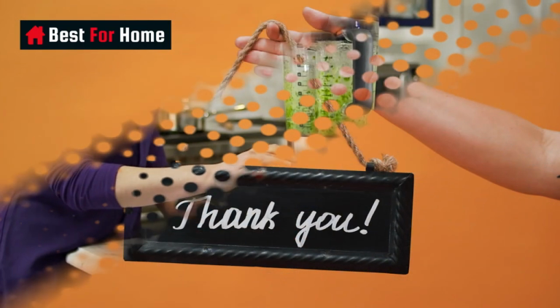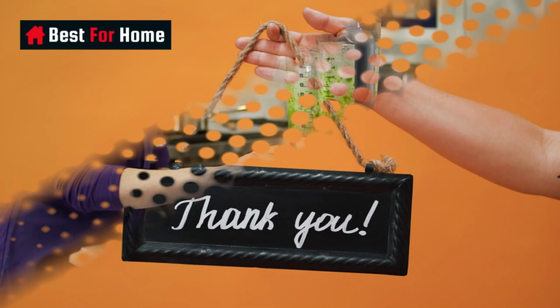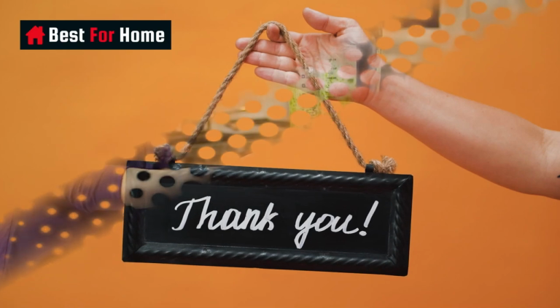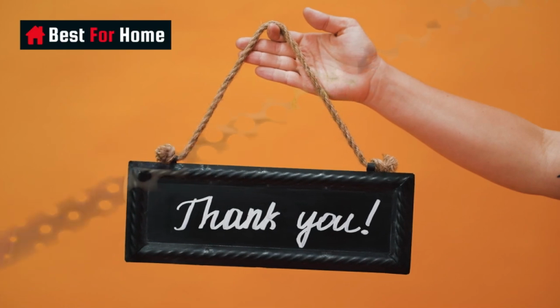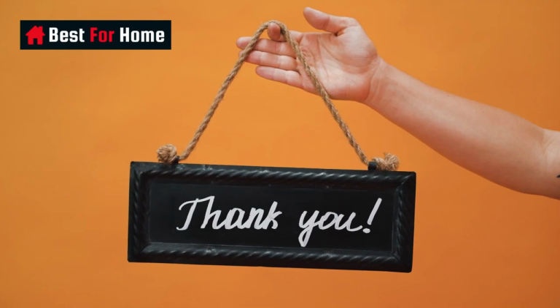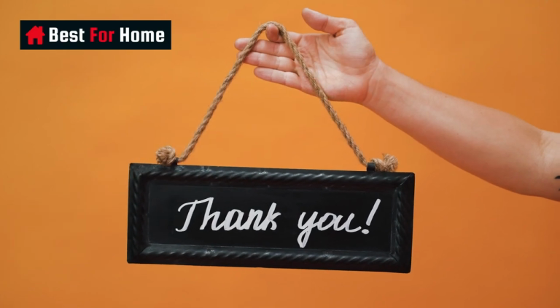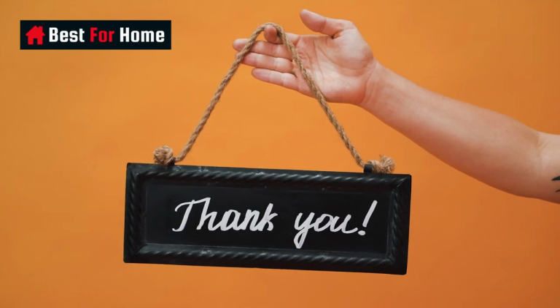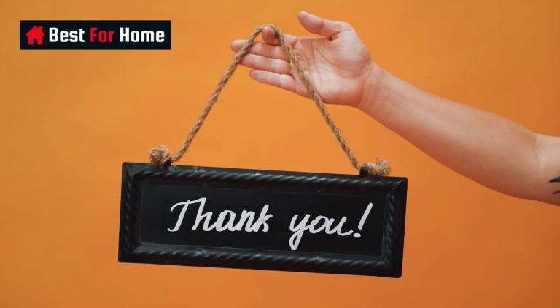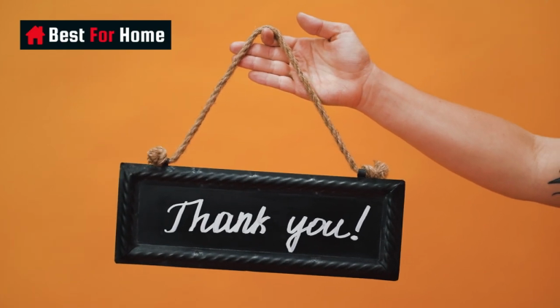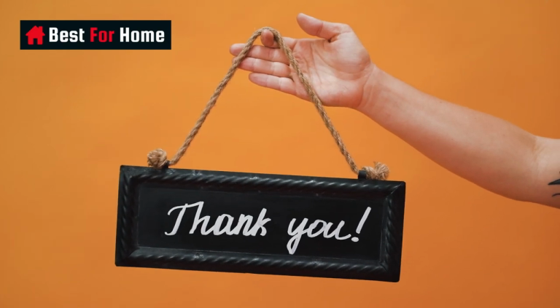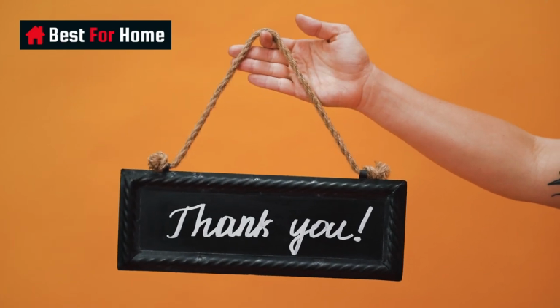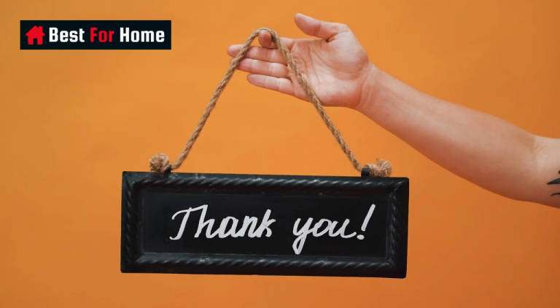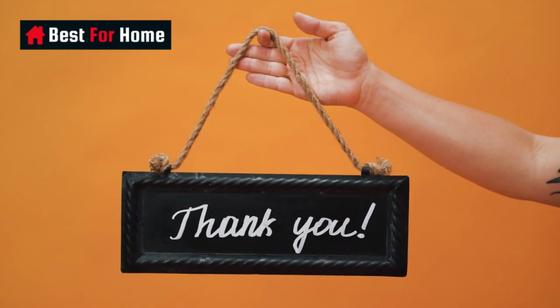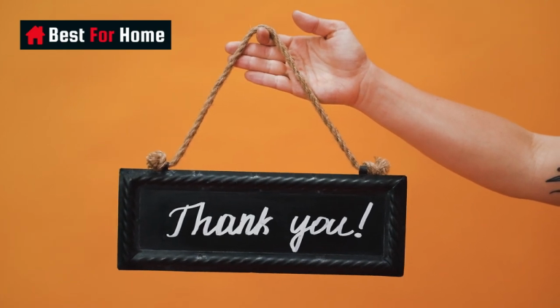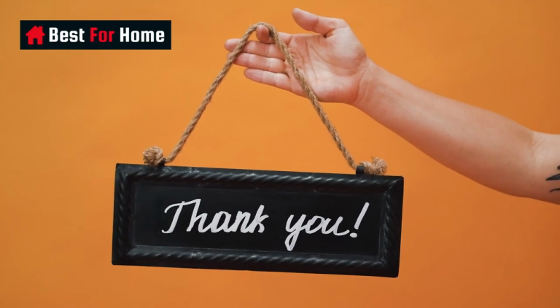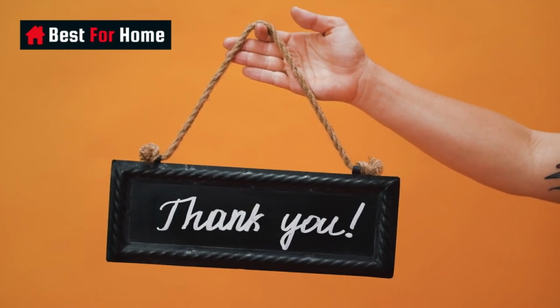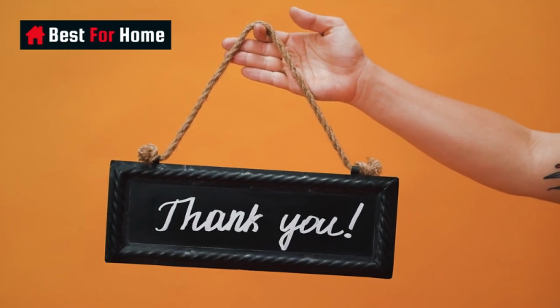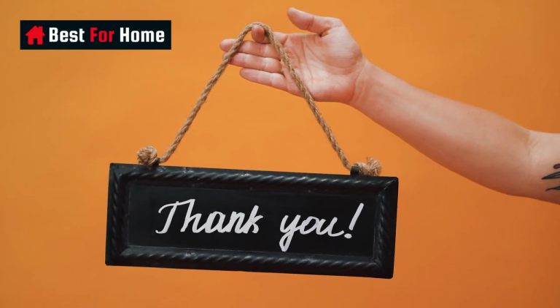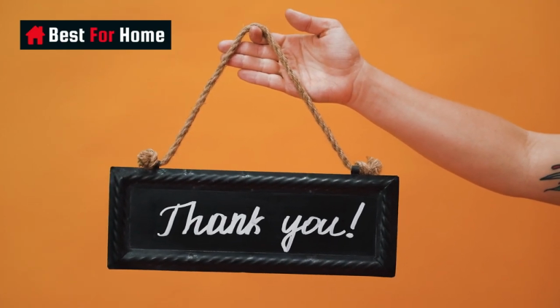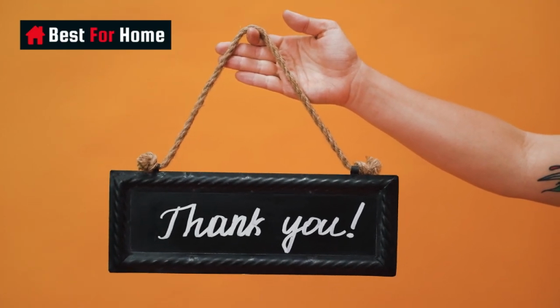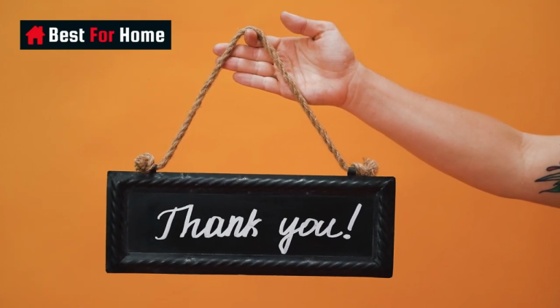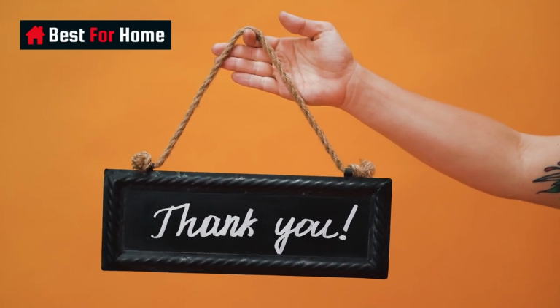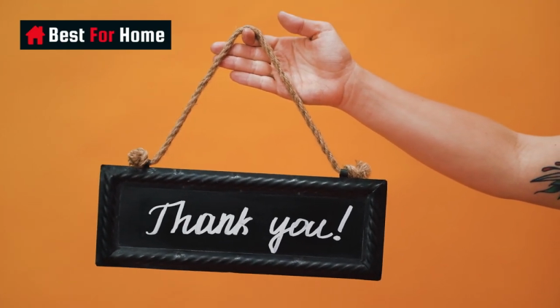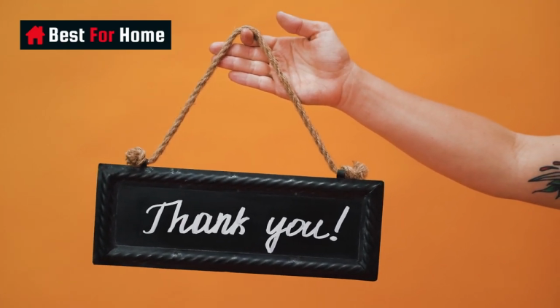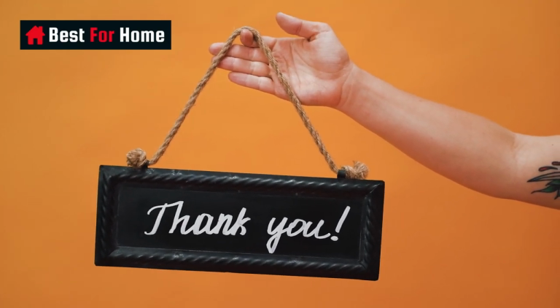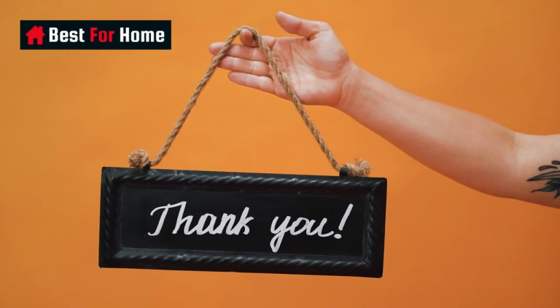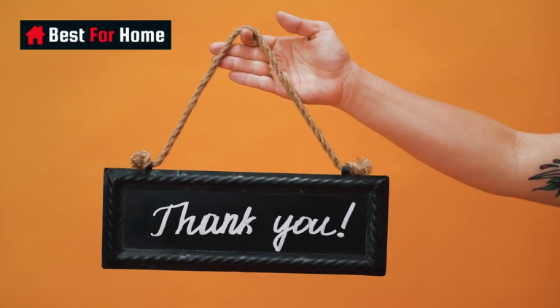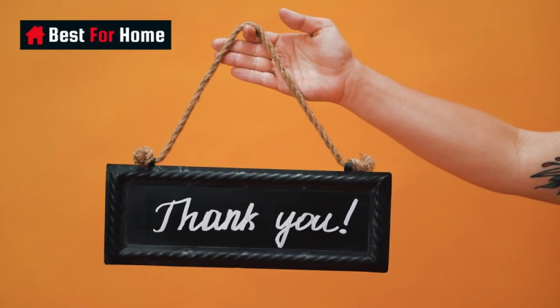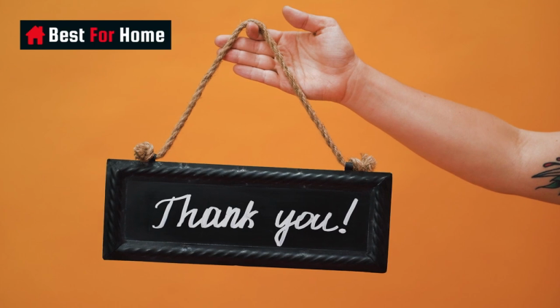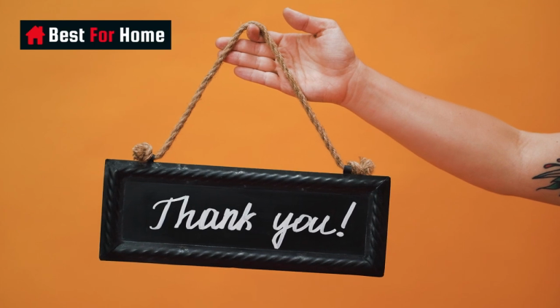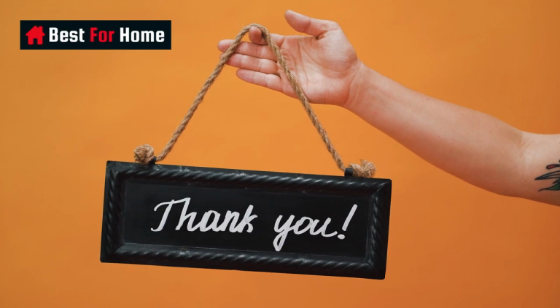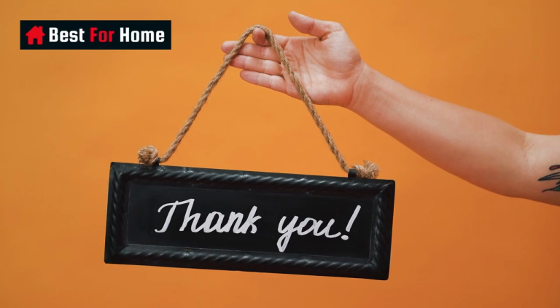Thank you for watching this video and don't forget to subscribe to get more information and updated product review videos.